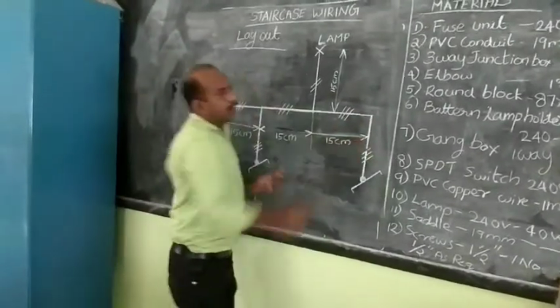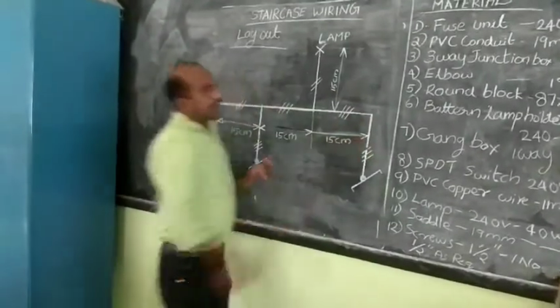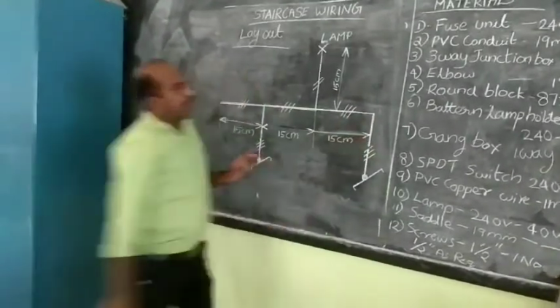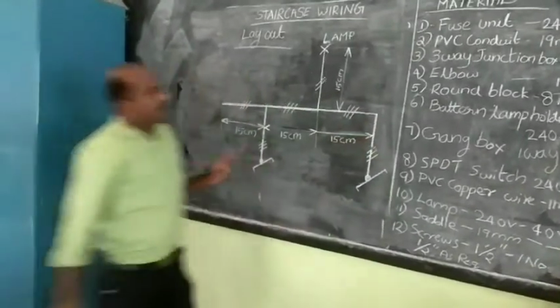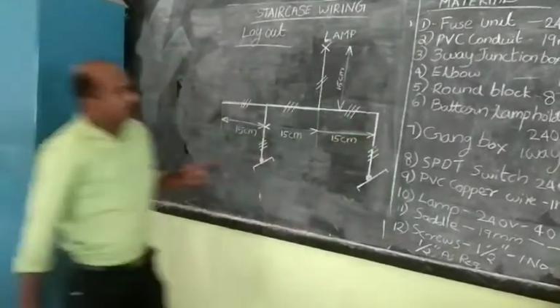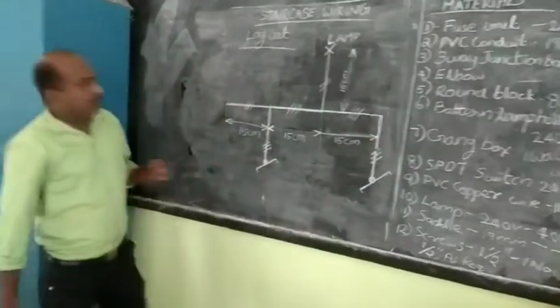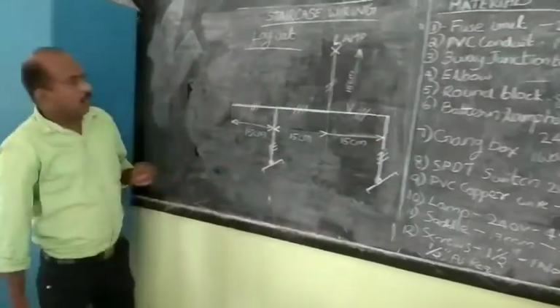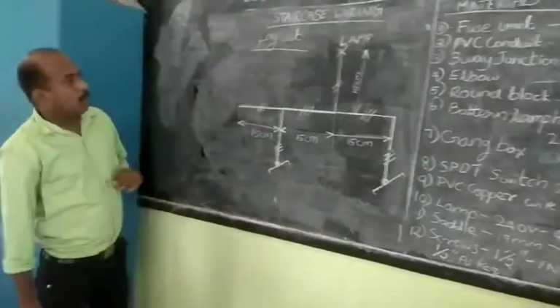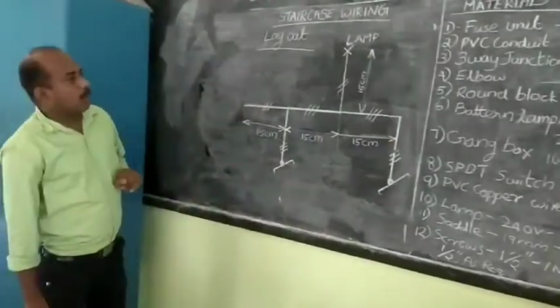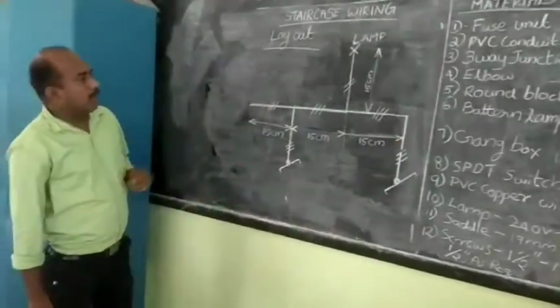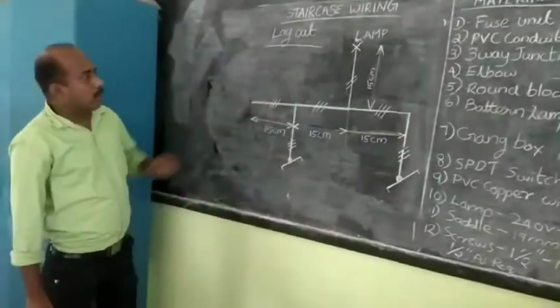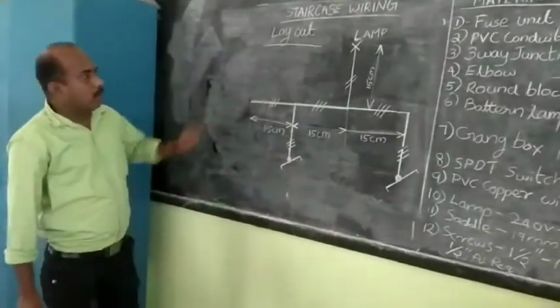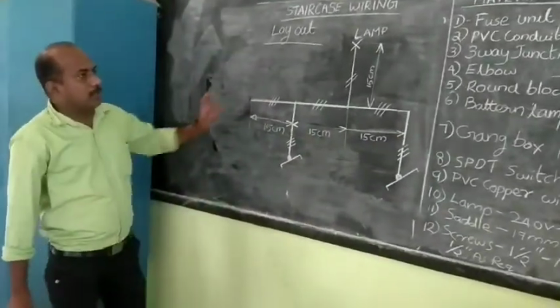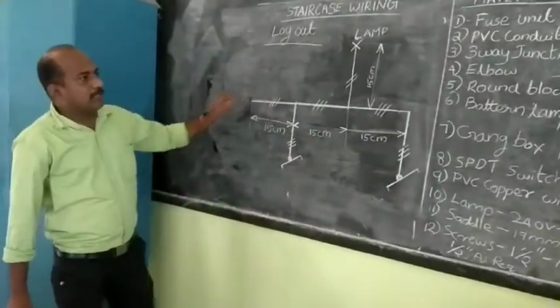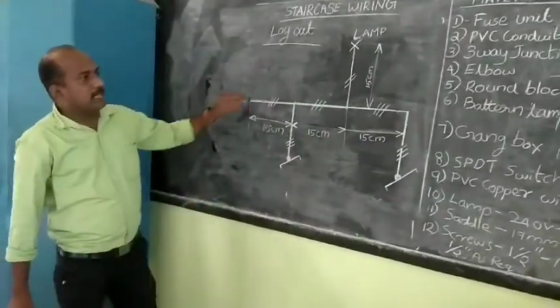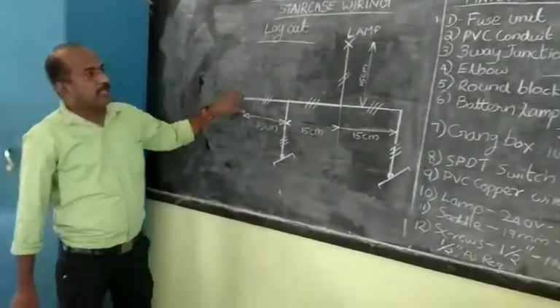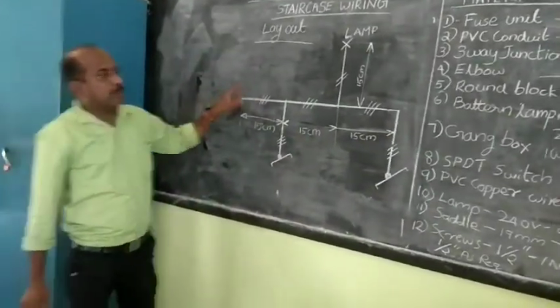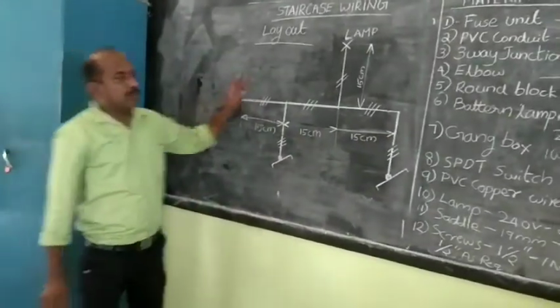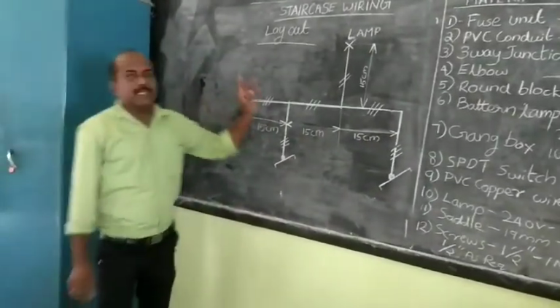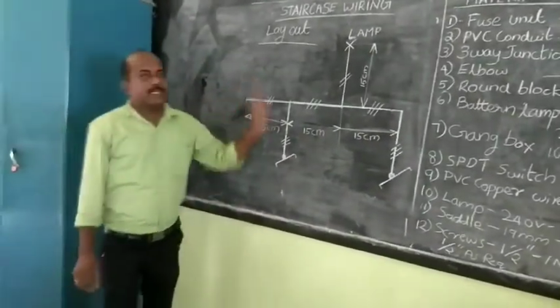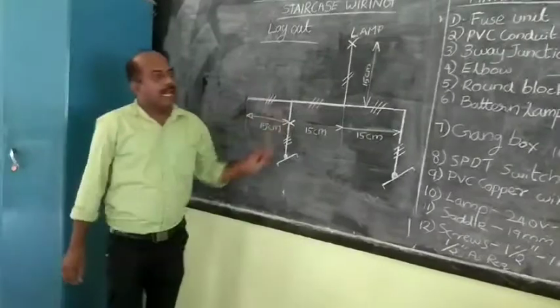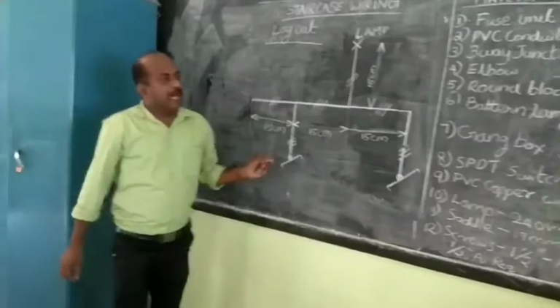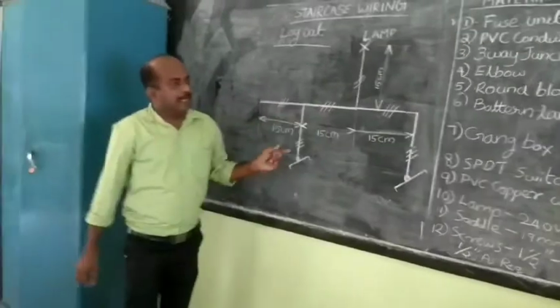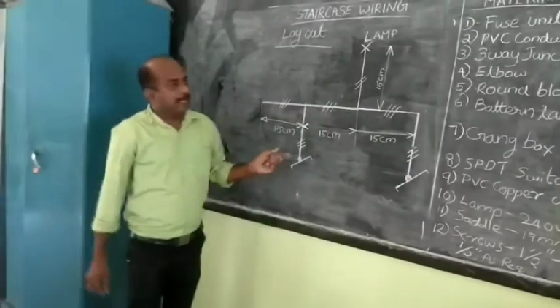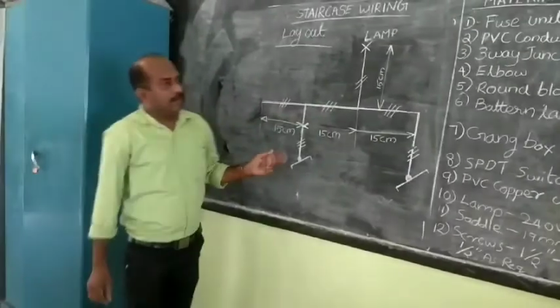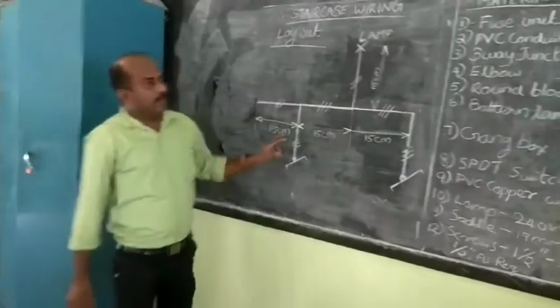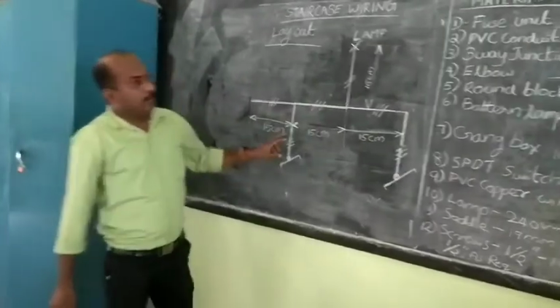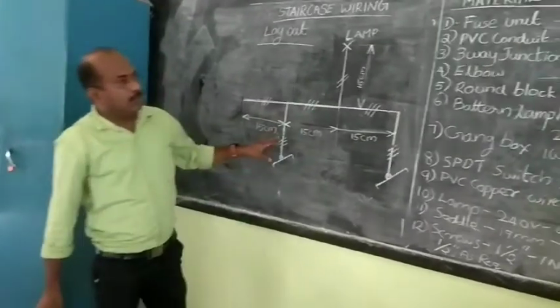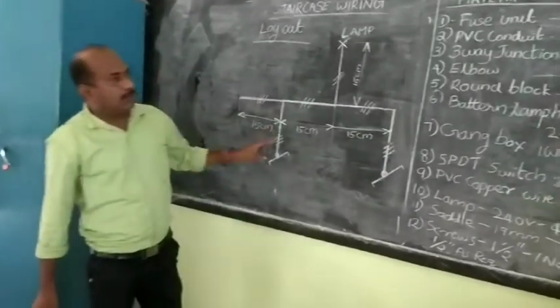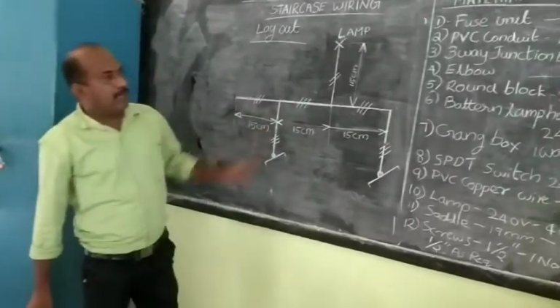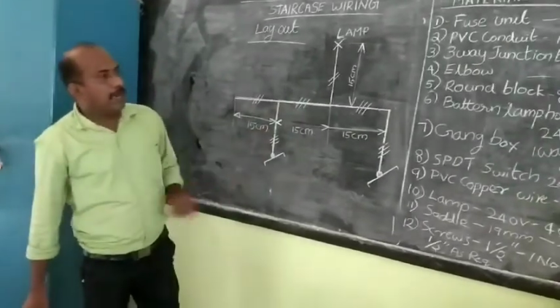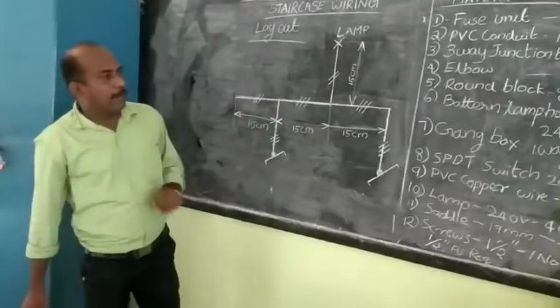The next component is the round block. The specific specification is 87.25mm.